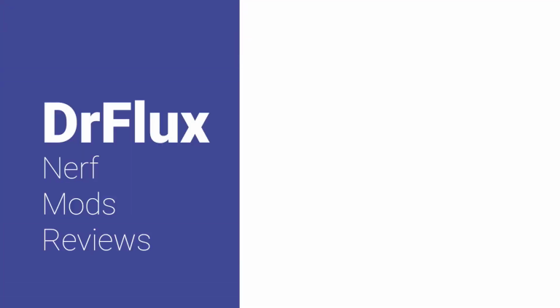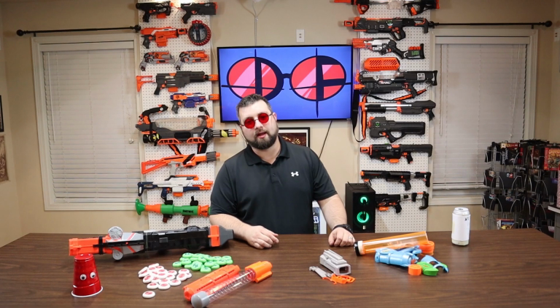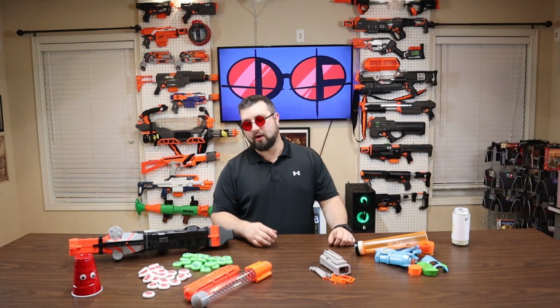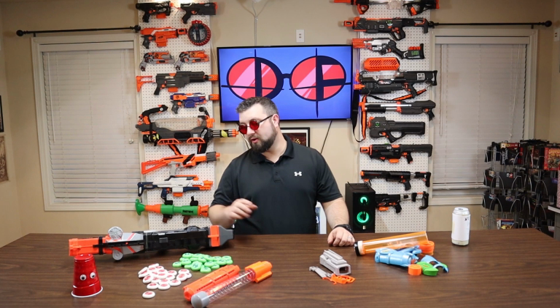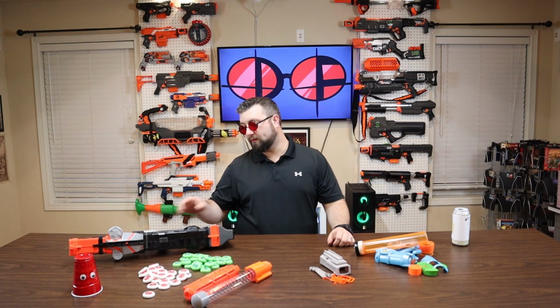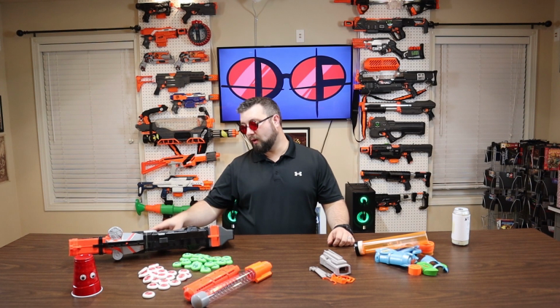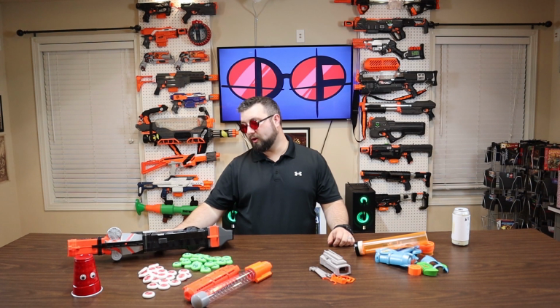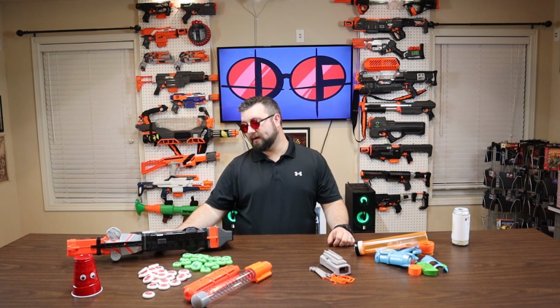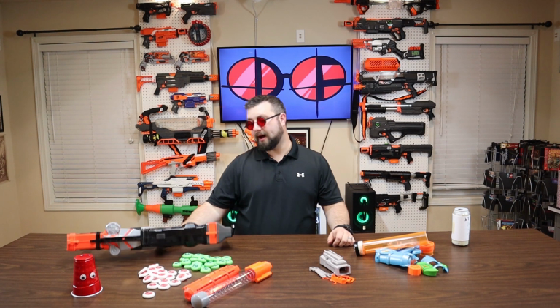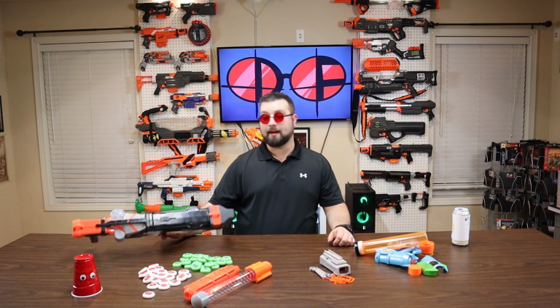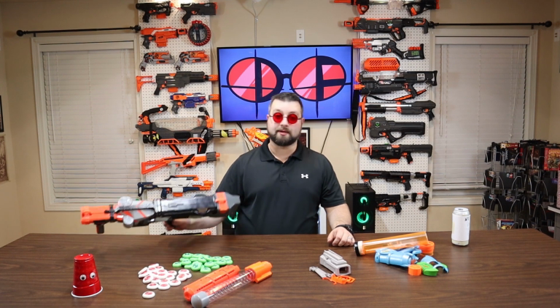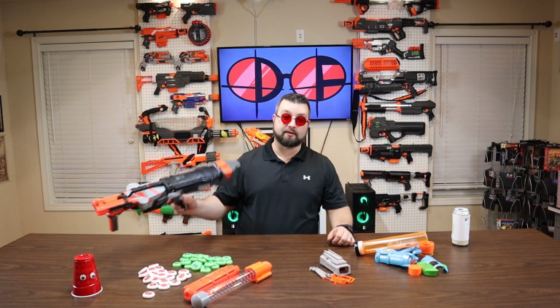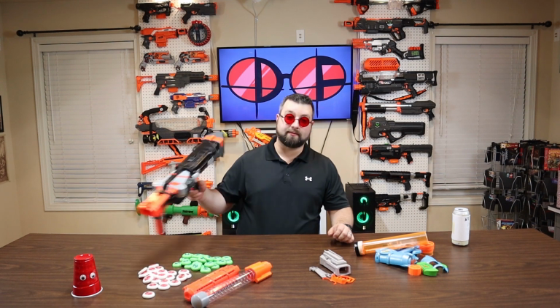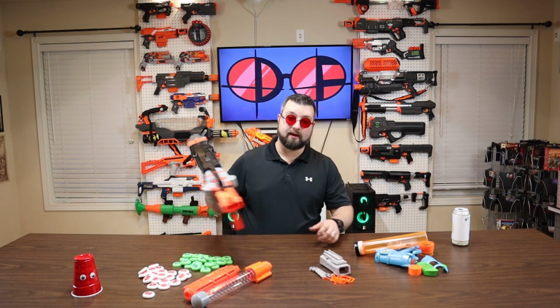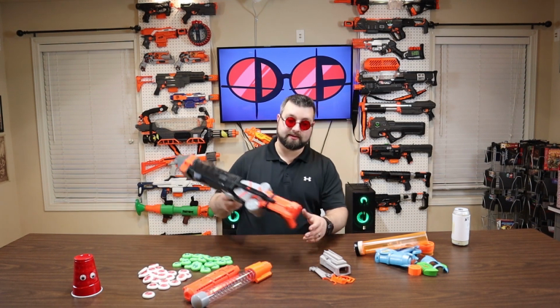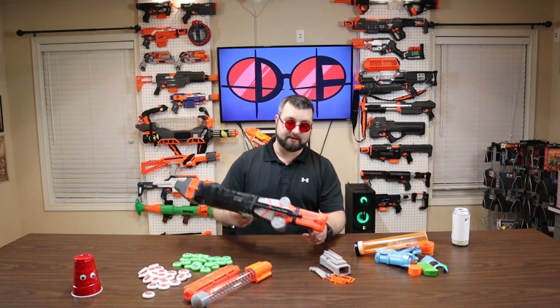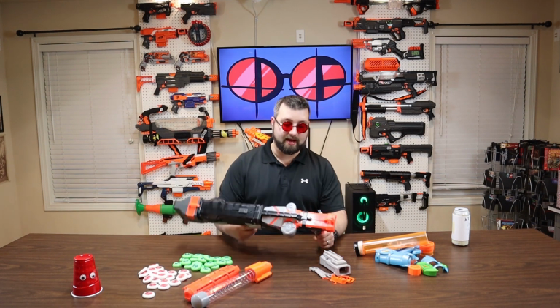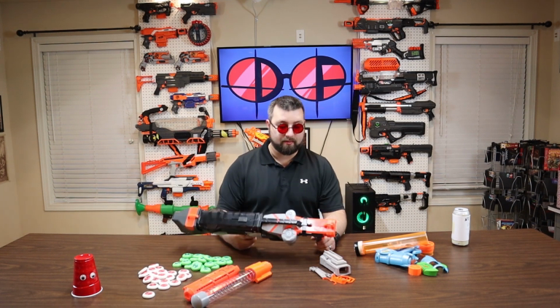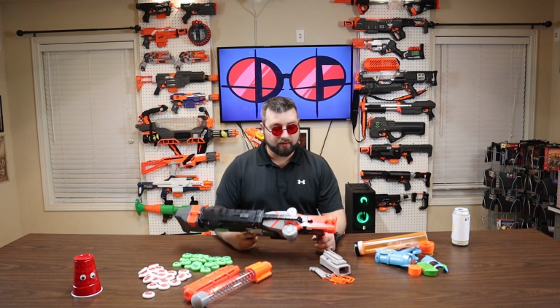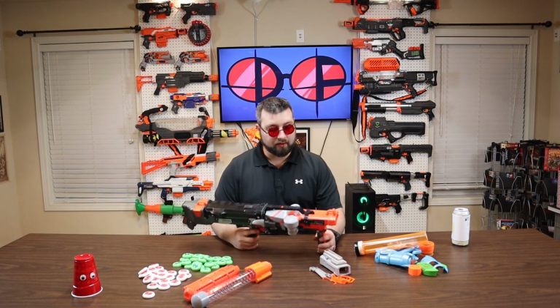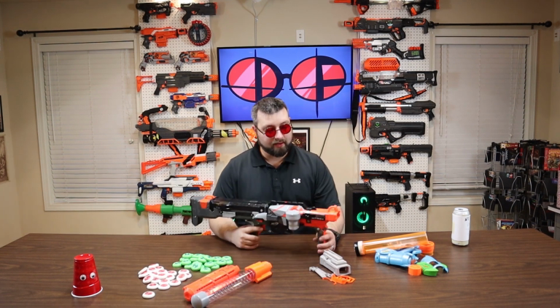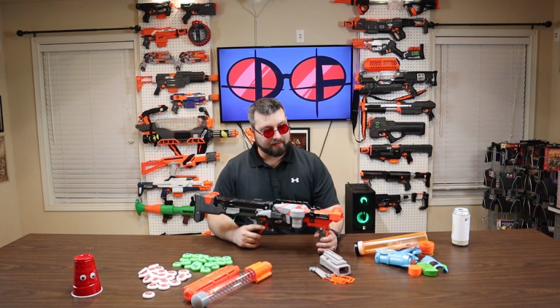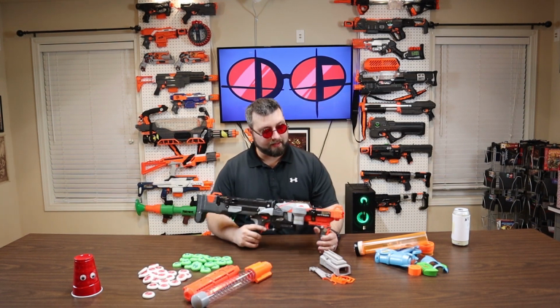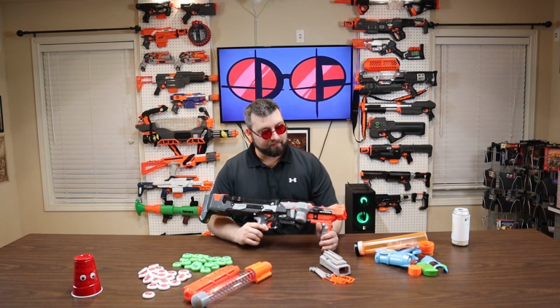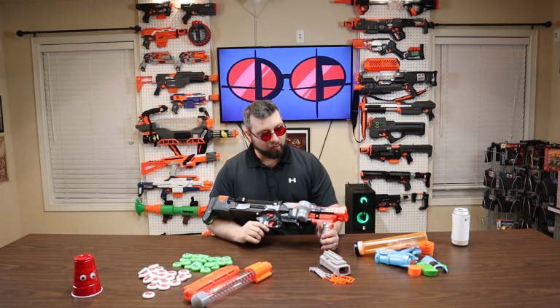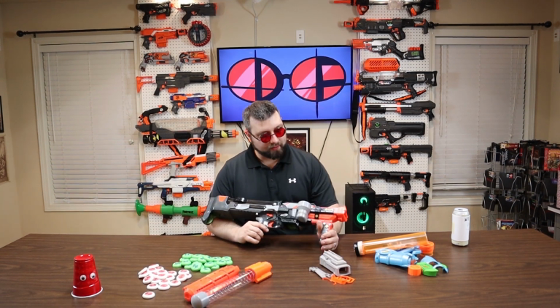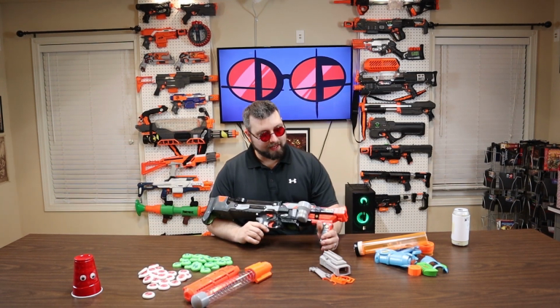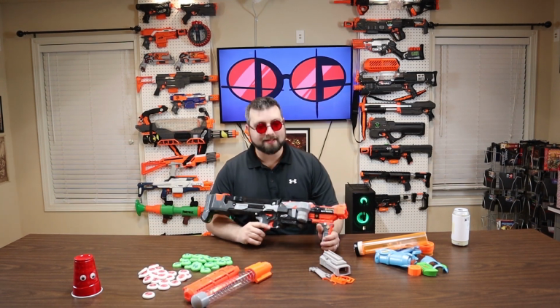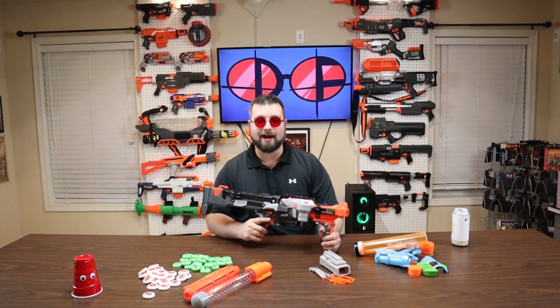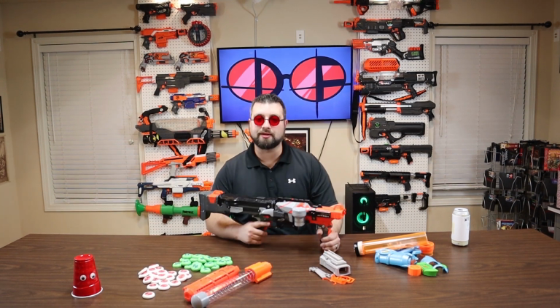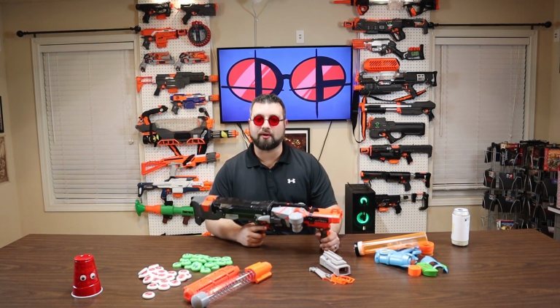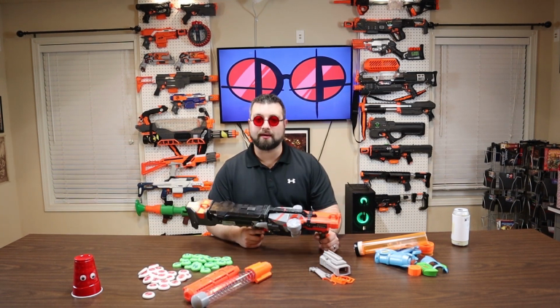Hello Nerf world, I'm Dr. Flux and today we're going to look at the Vortex Nitron.